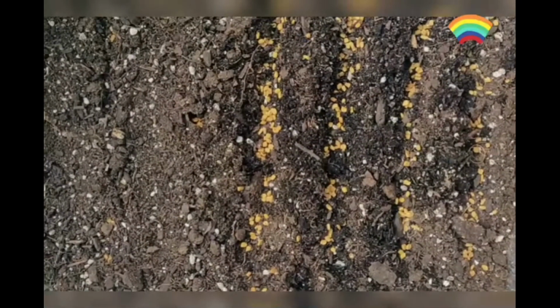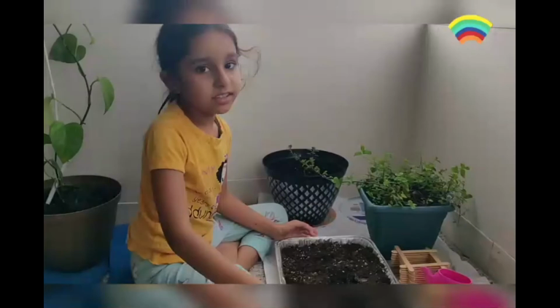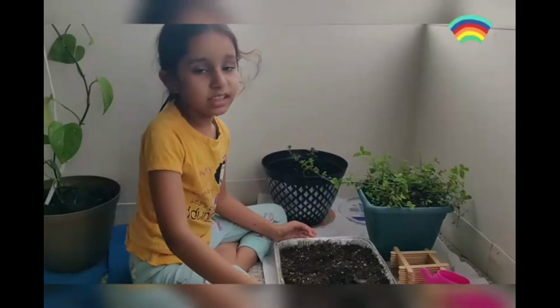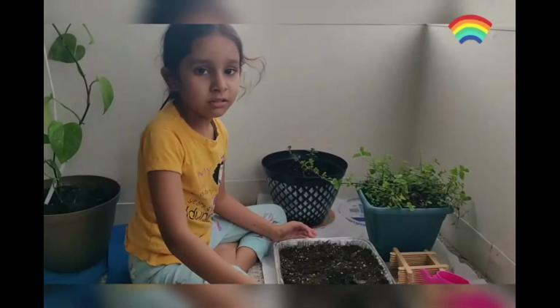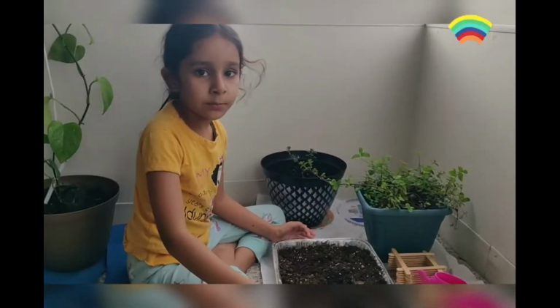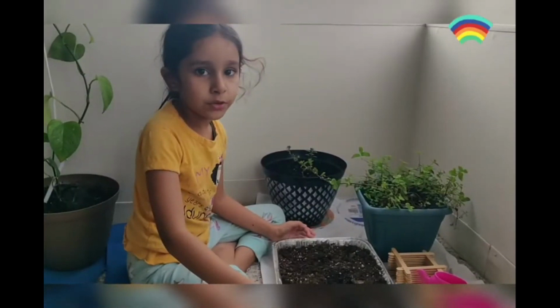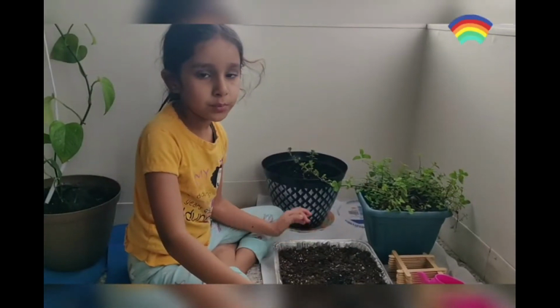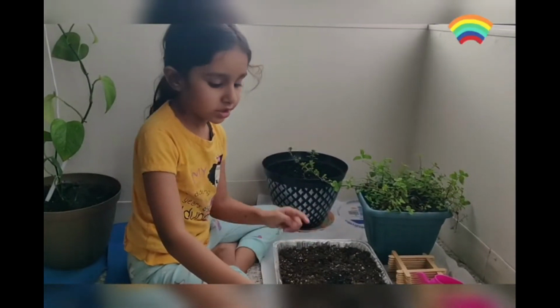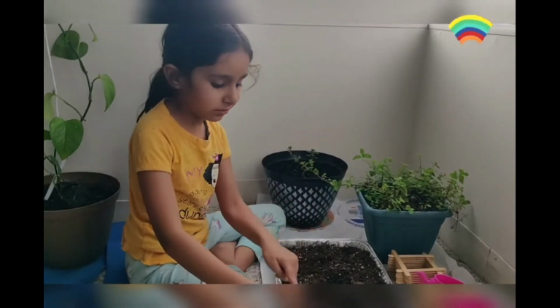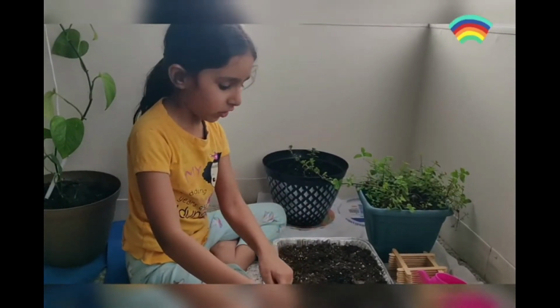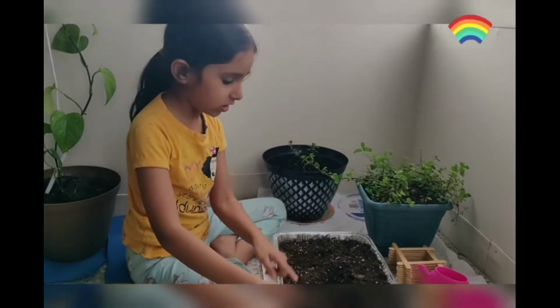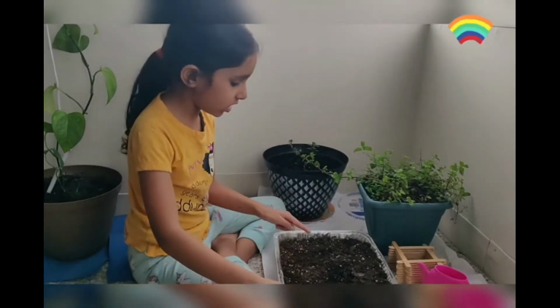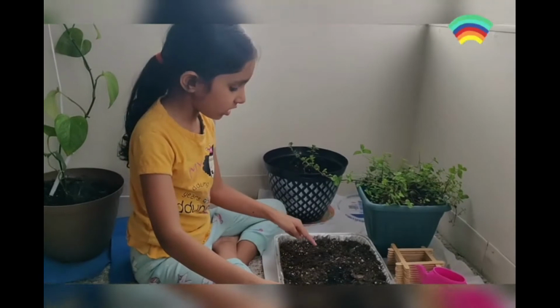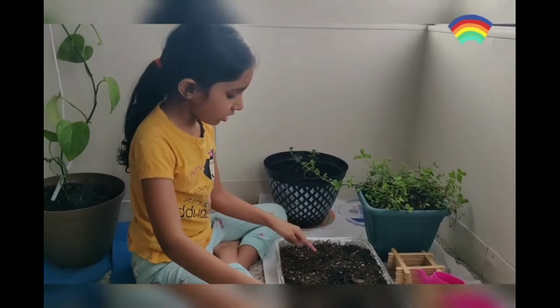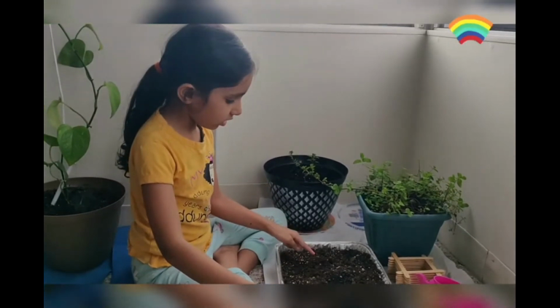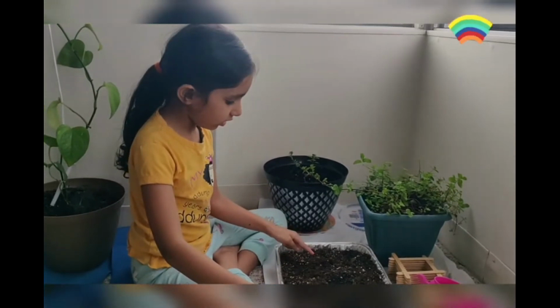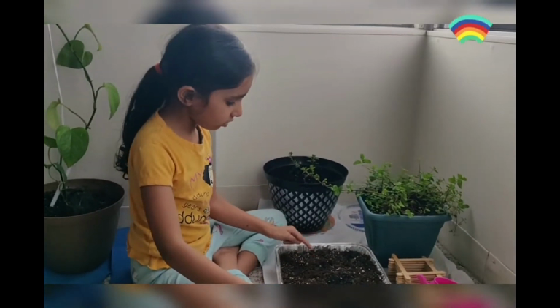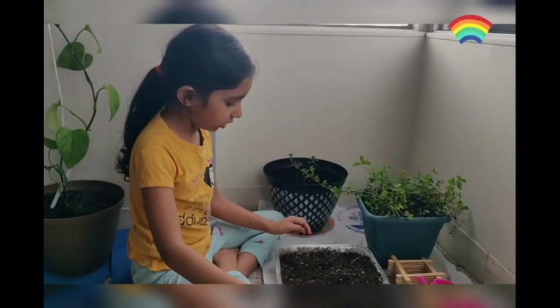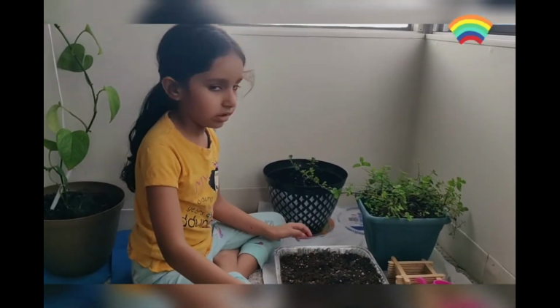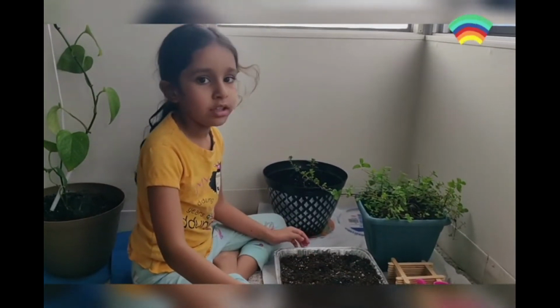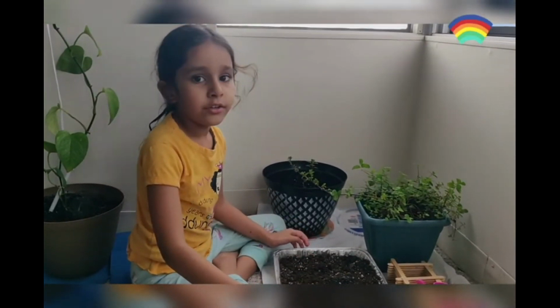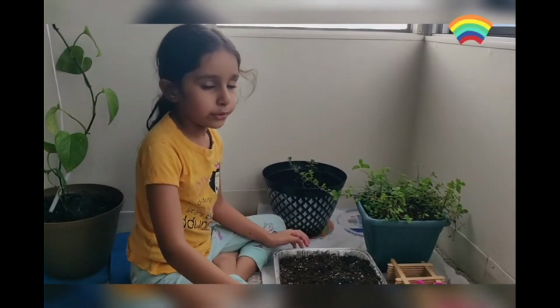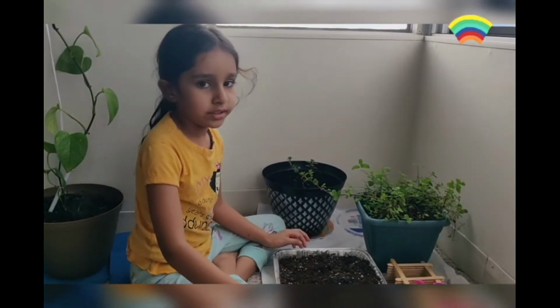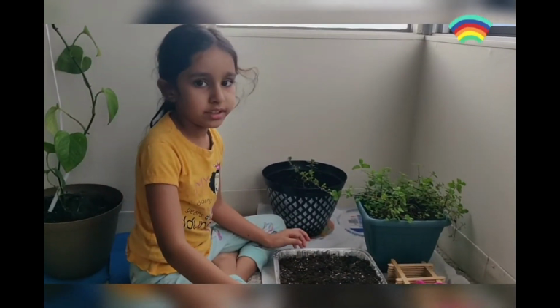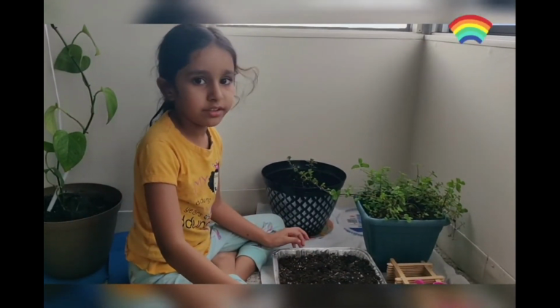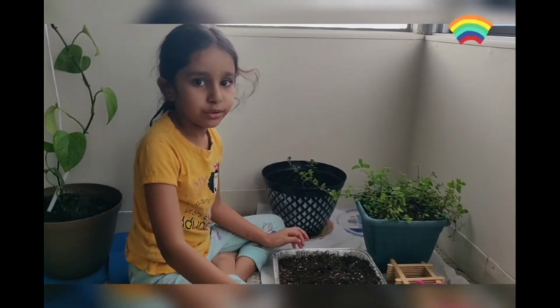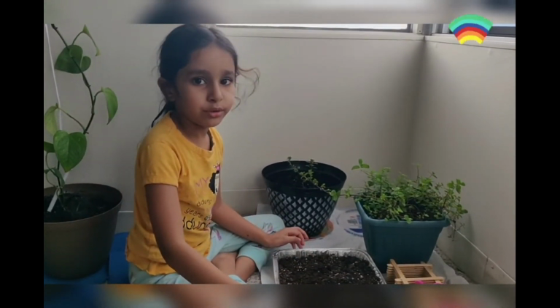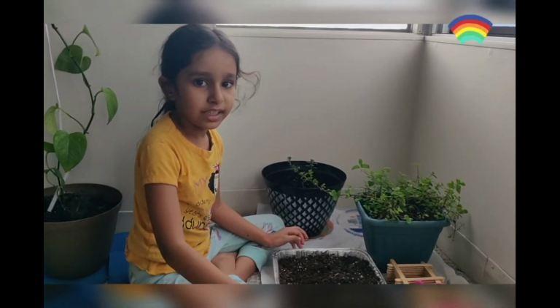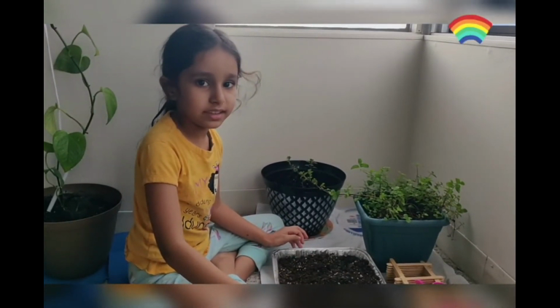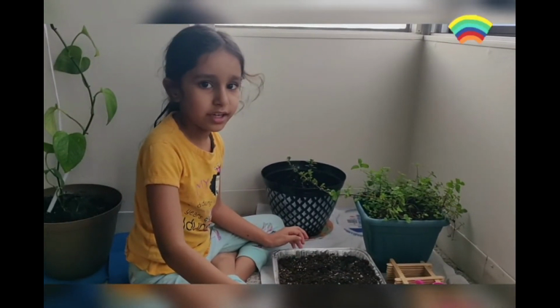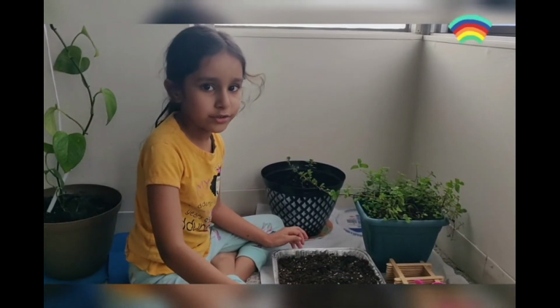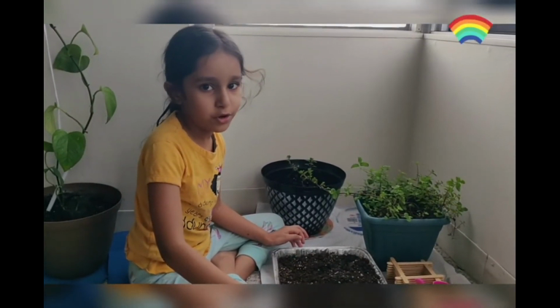Now I am going to put some water in the soil so the seeds grow nice and strong.